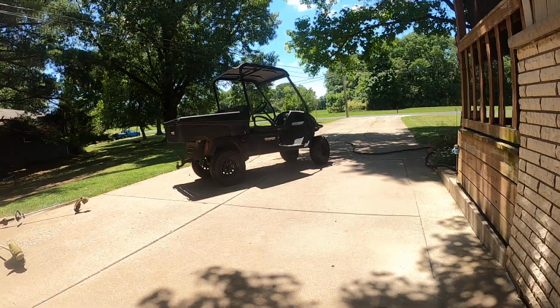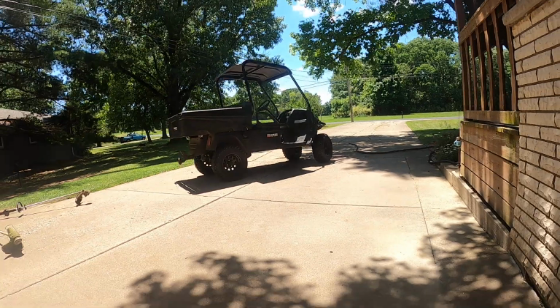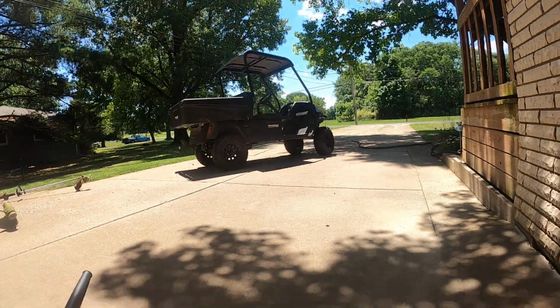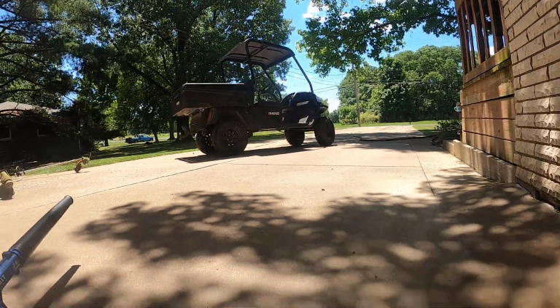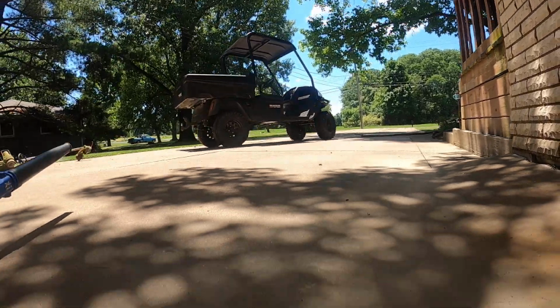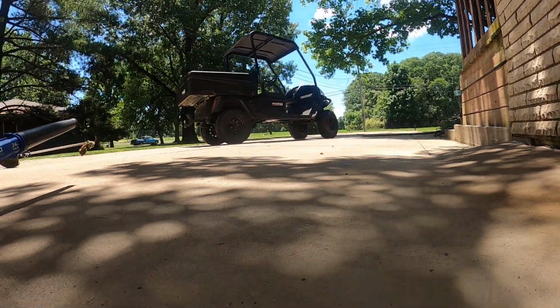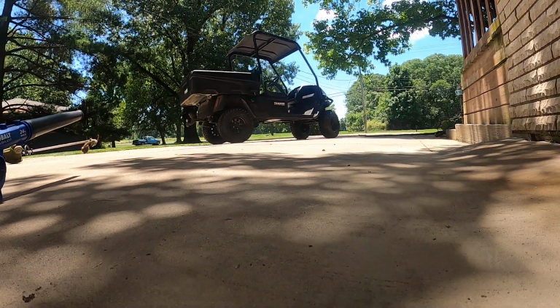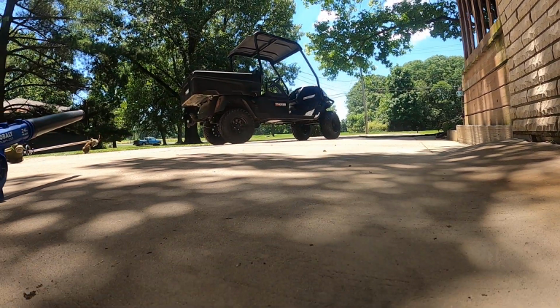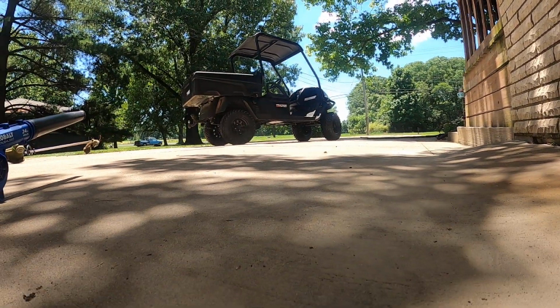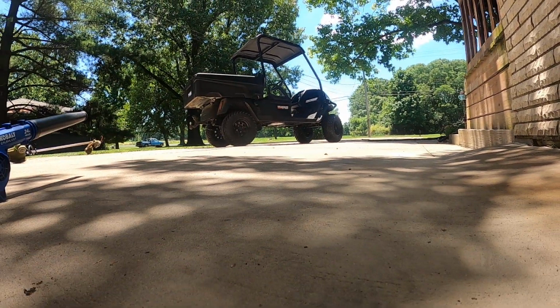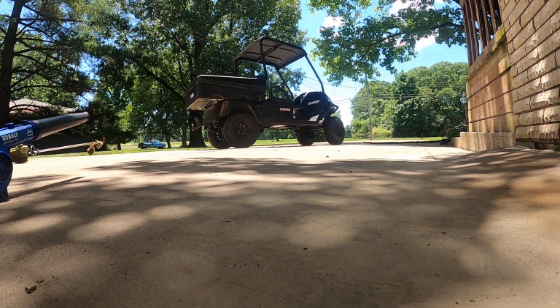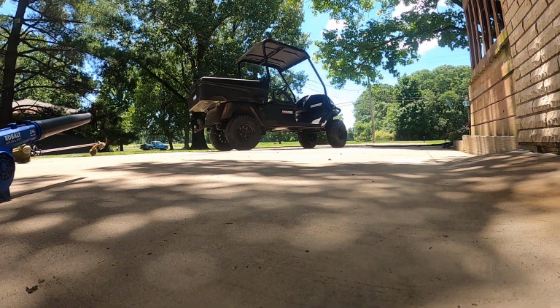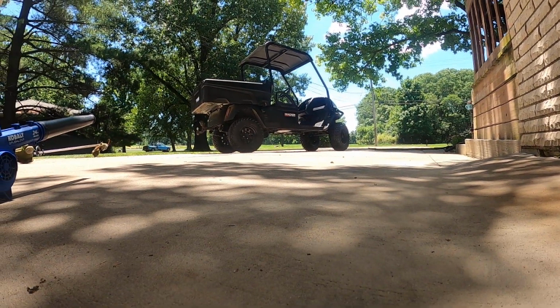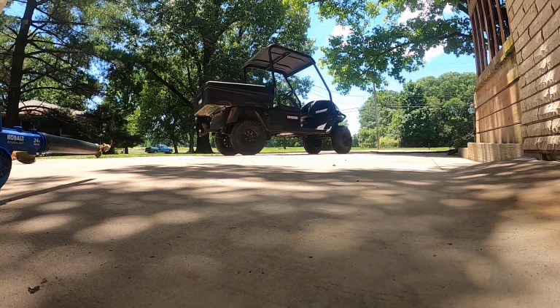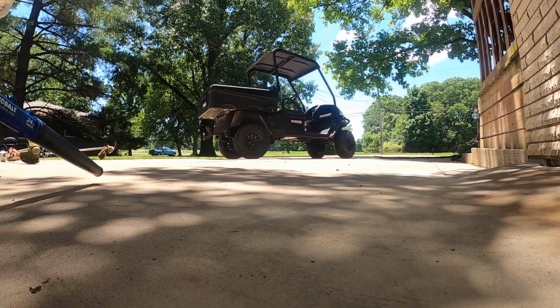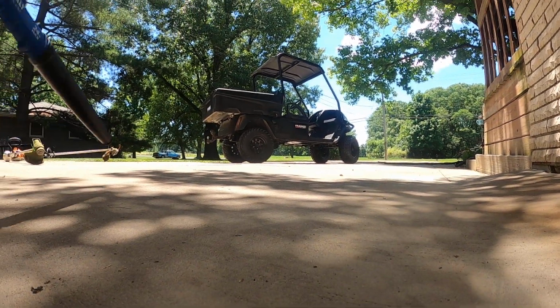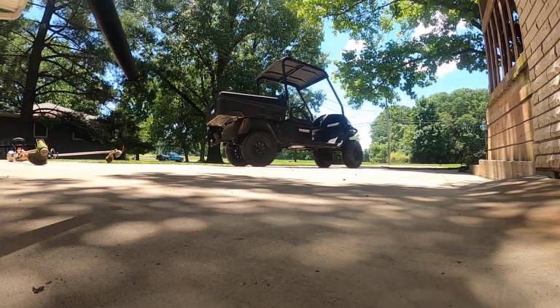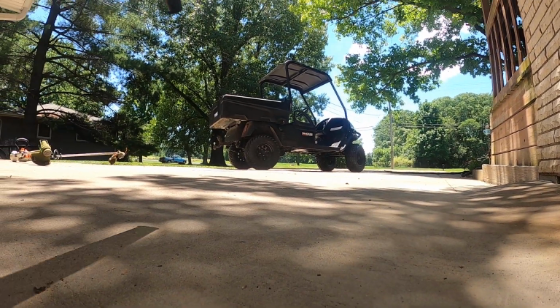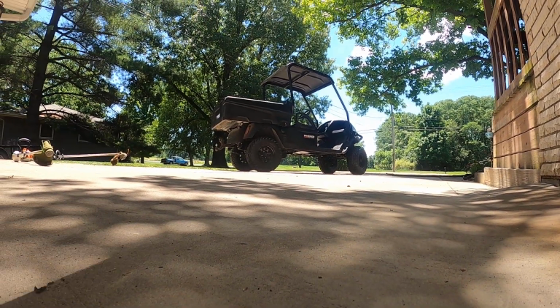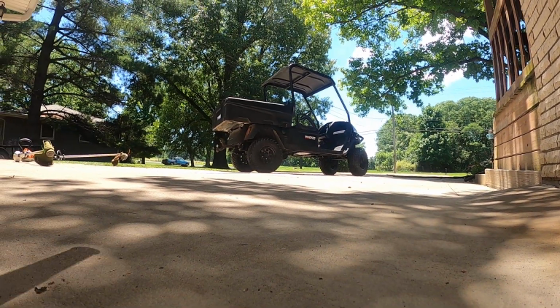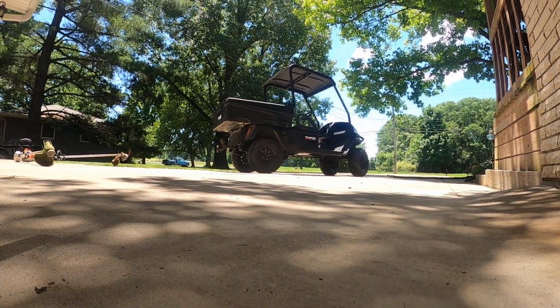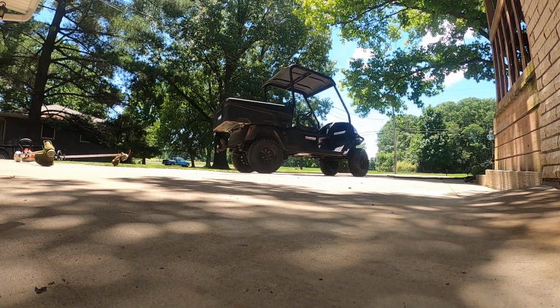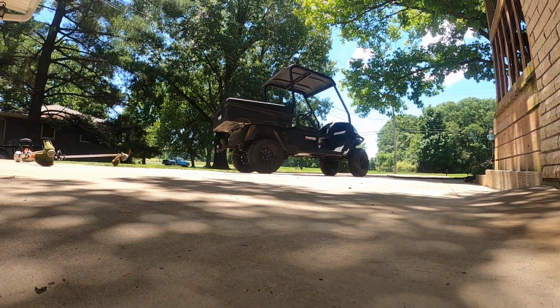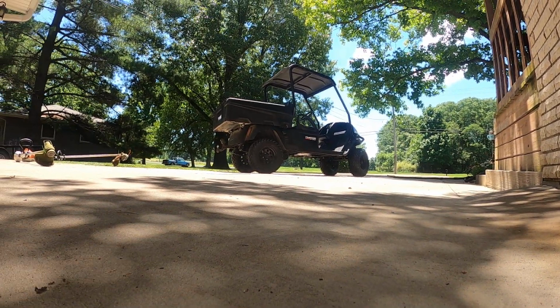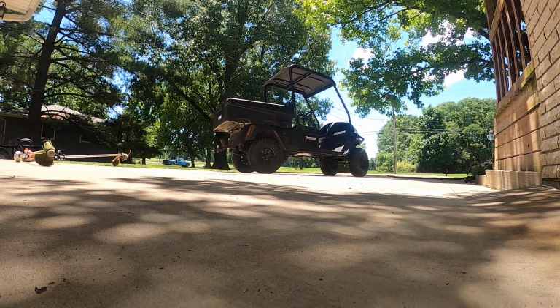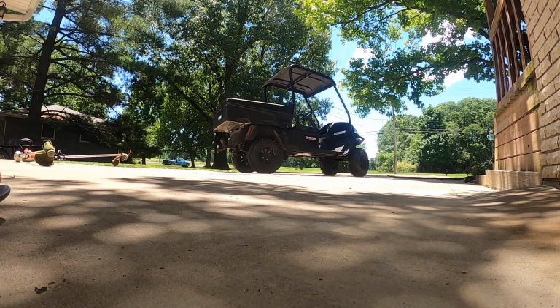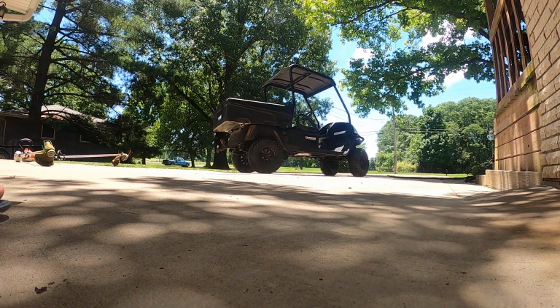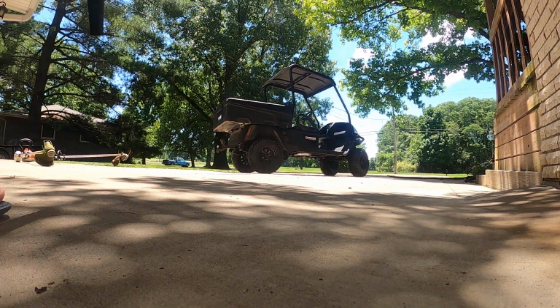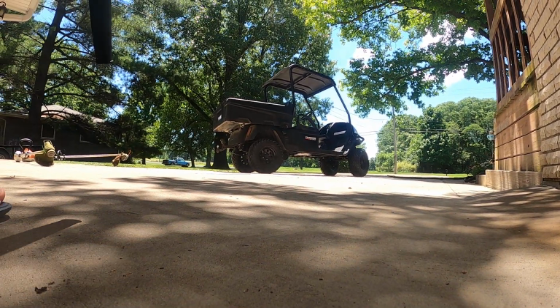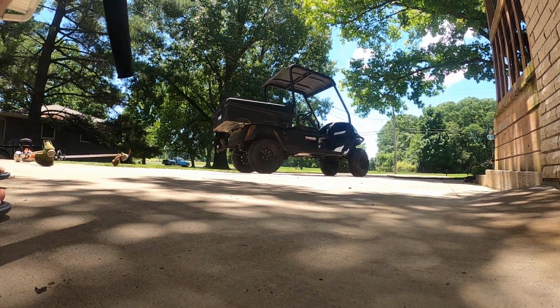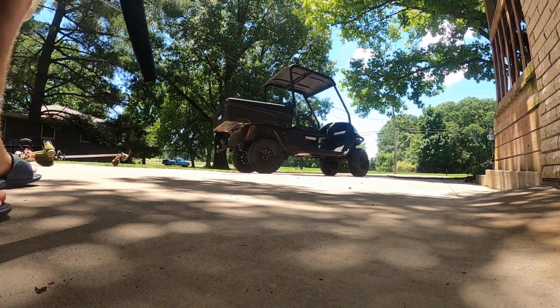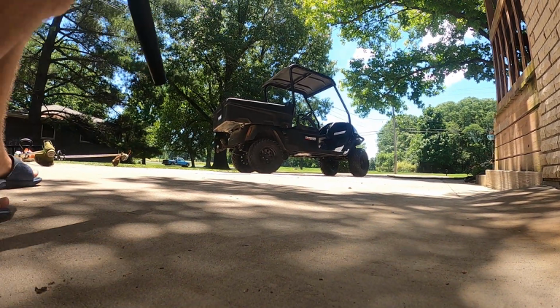Let's see this Kobalt 24-volt drop set blower. It's only got one ball in the bag, so let's do it.